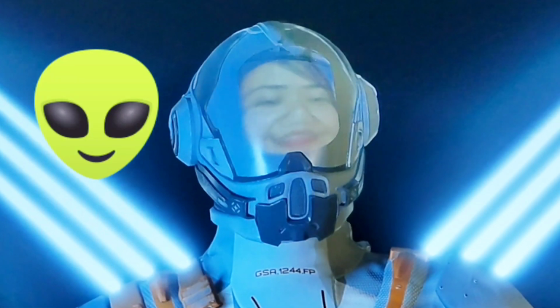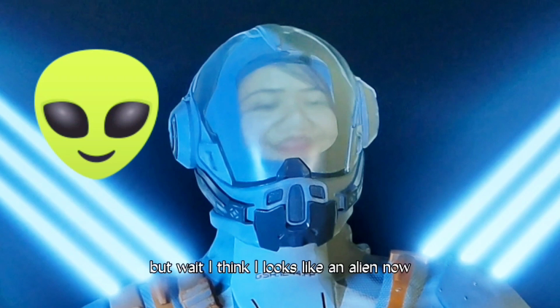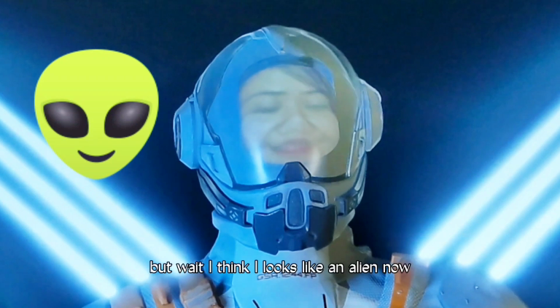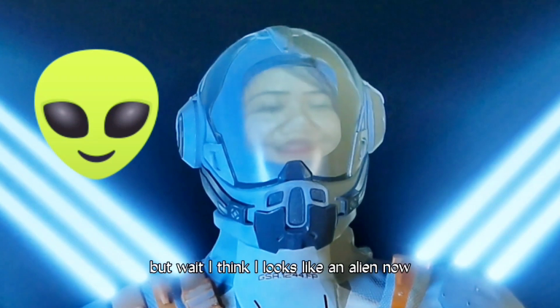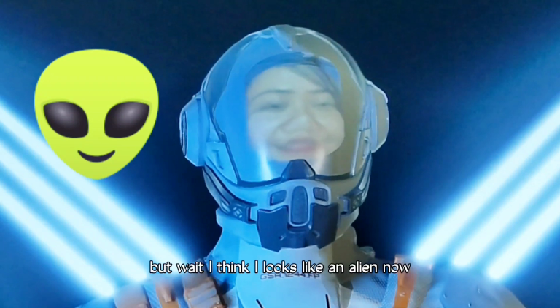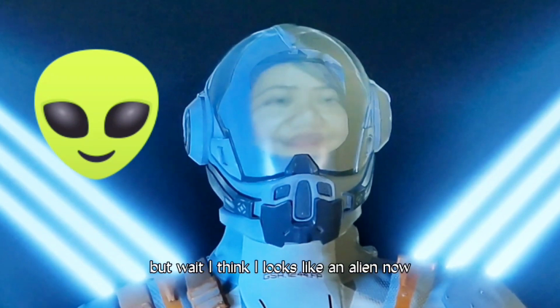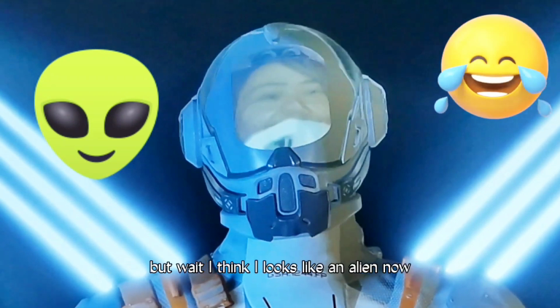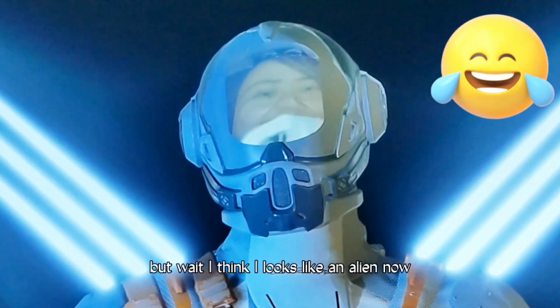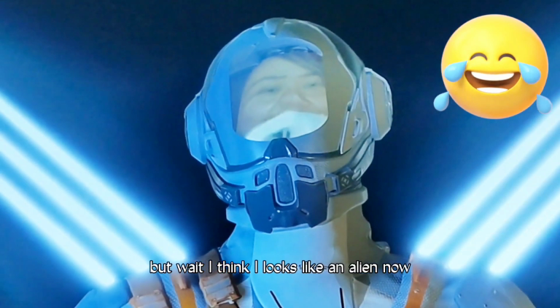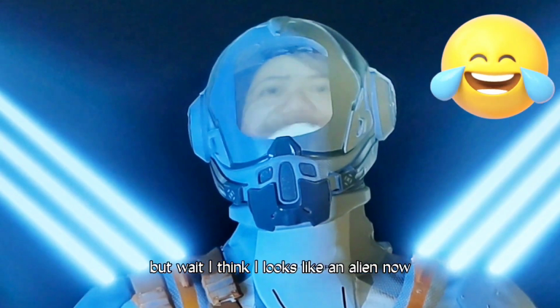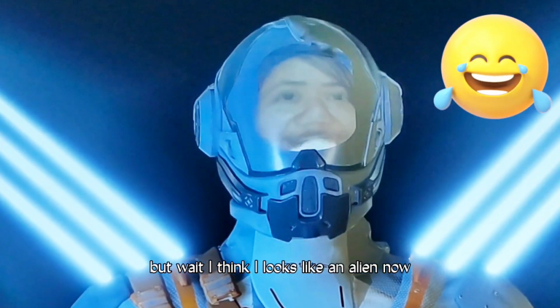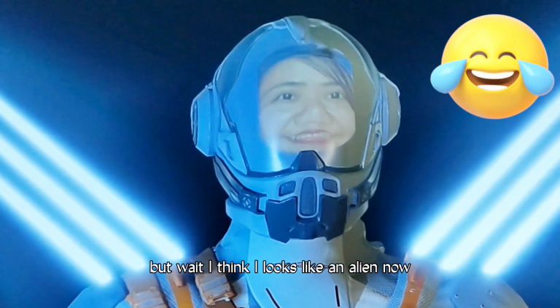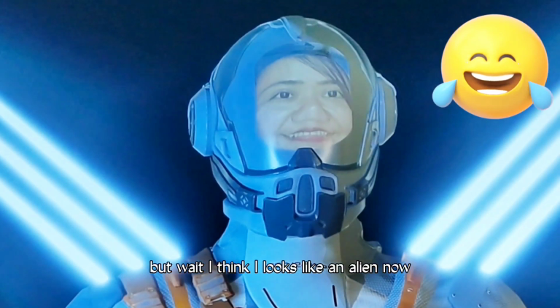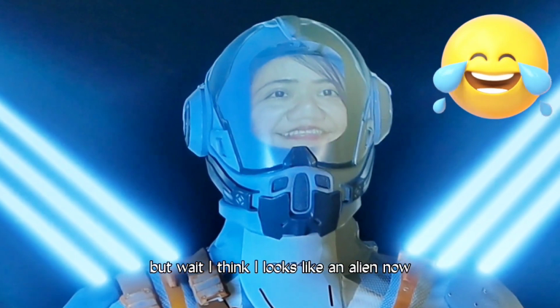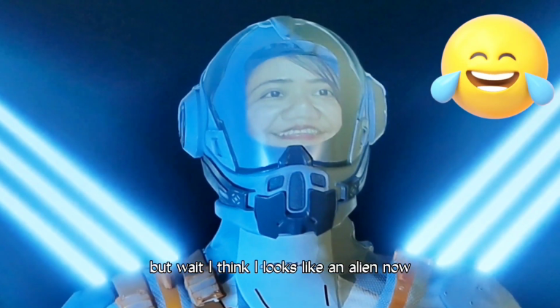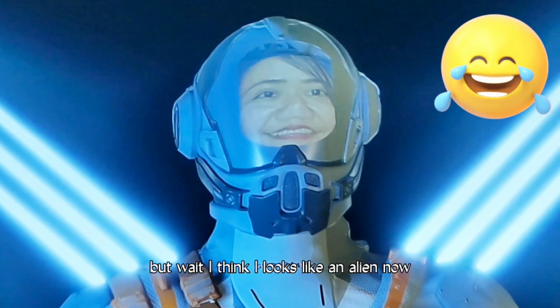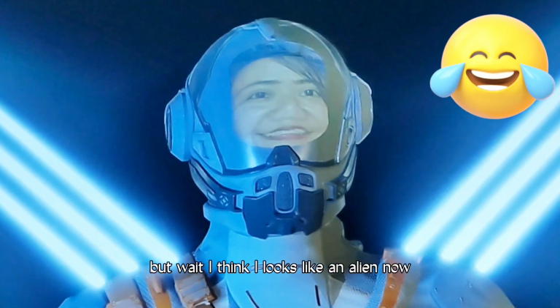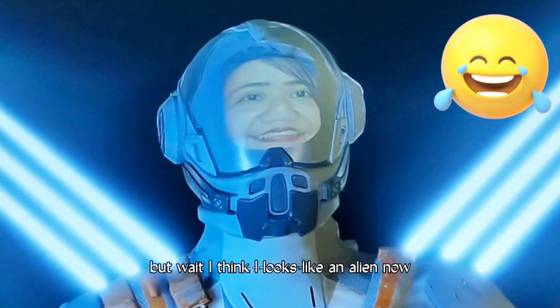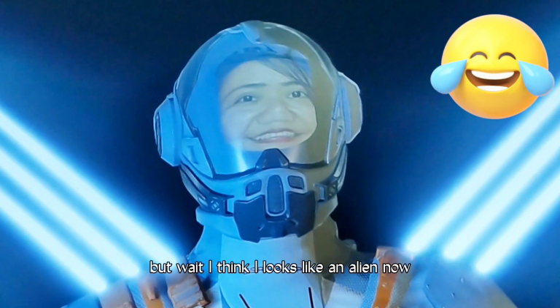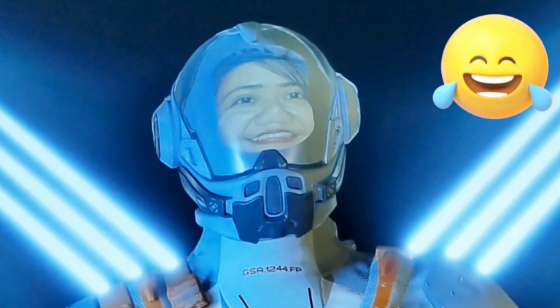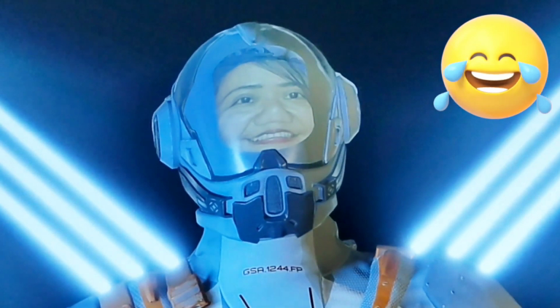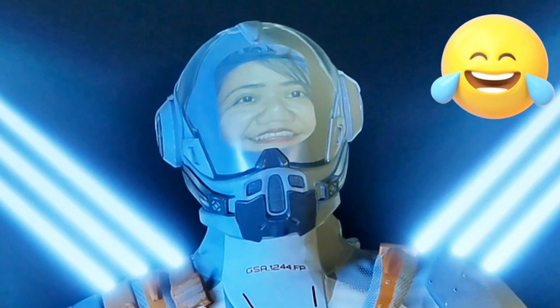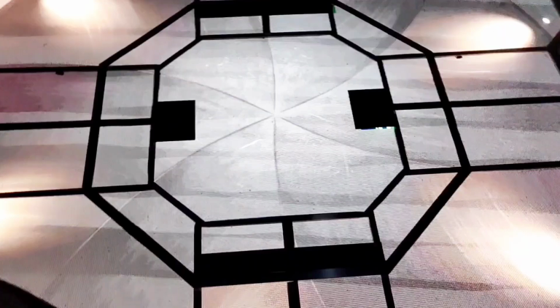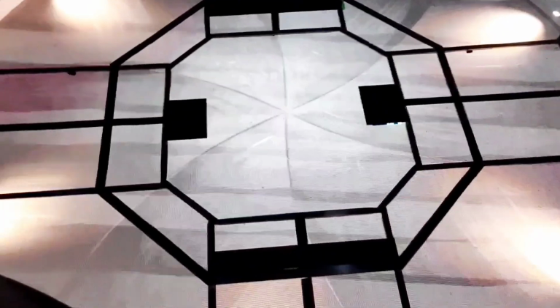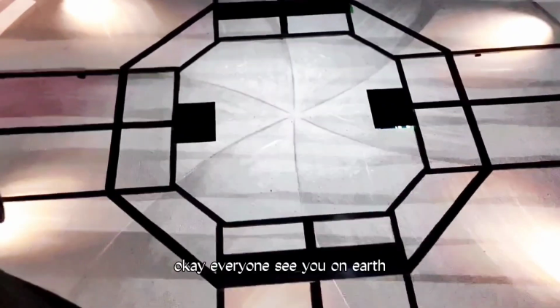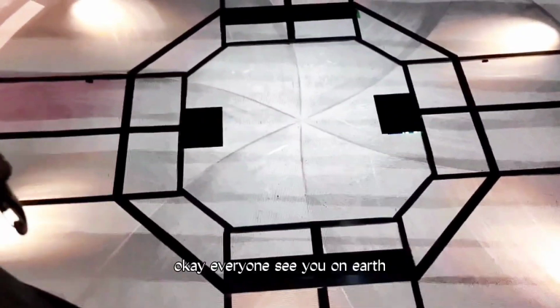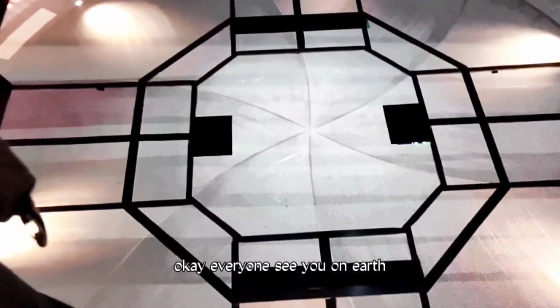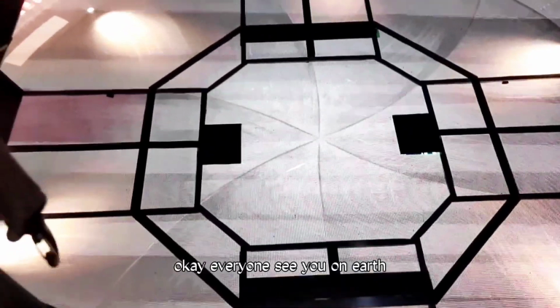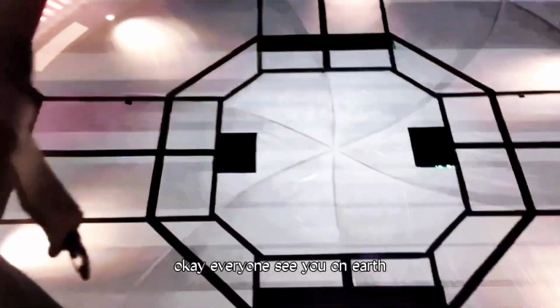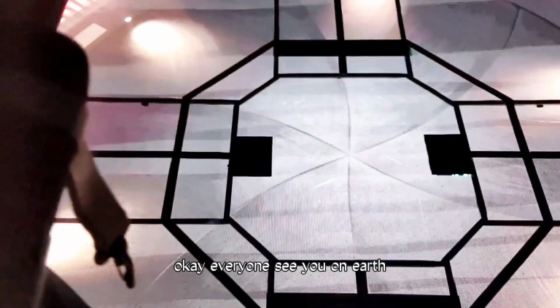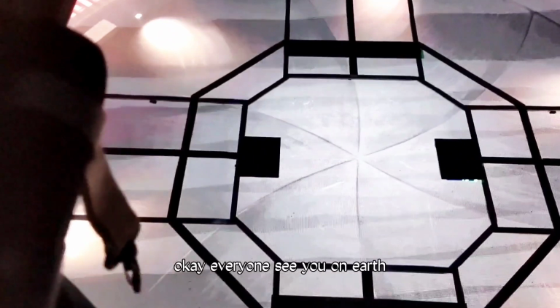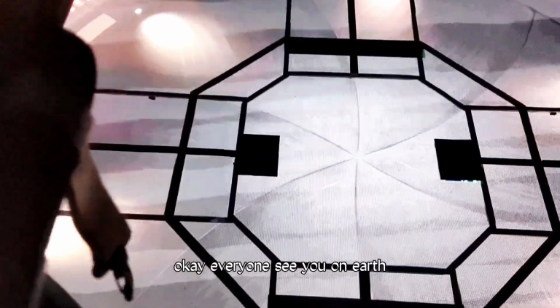But wait, I think I look like an alien now. Okay, everyone, see you on Earth.